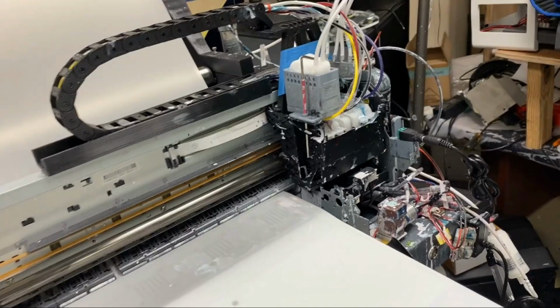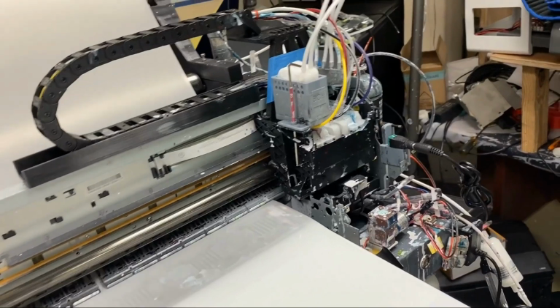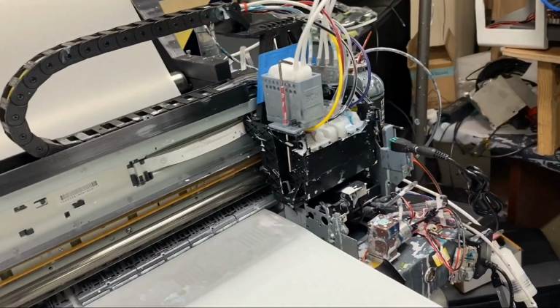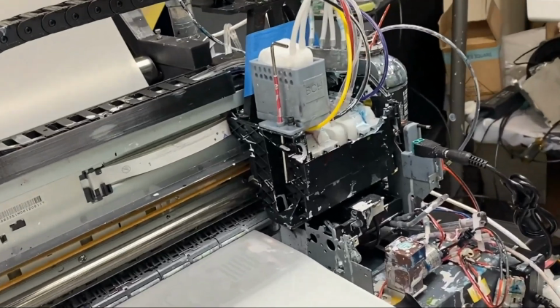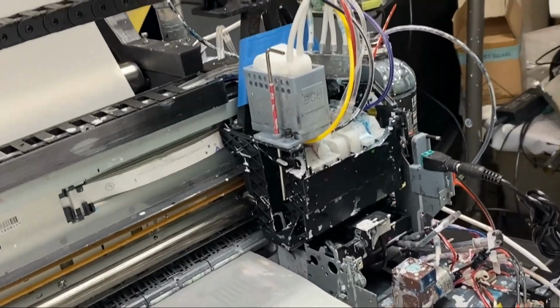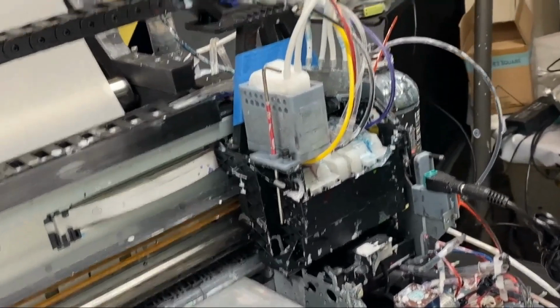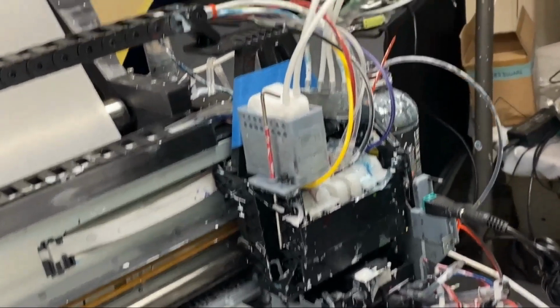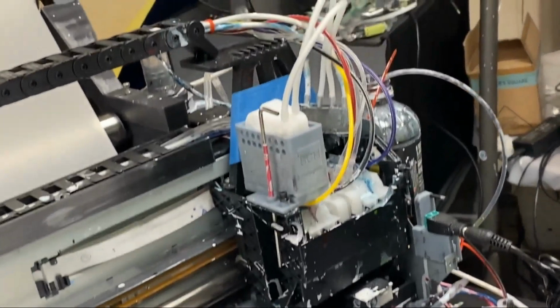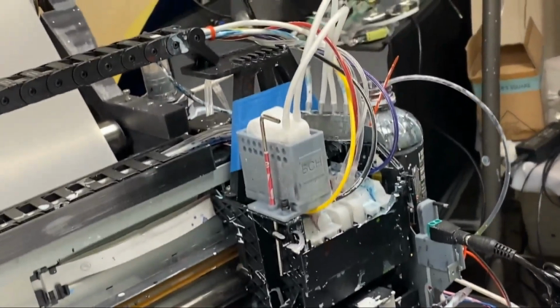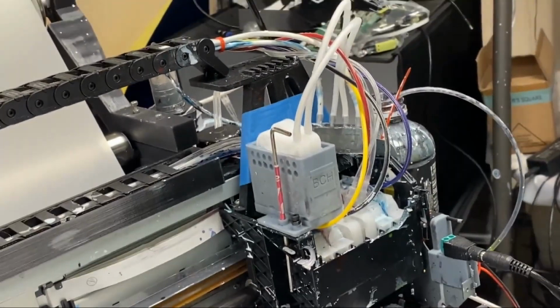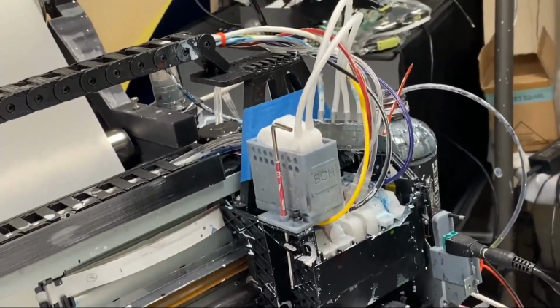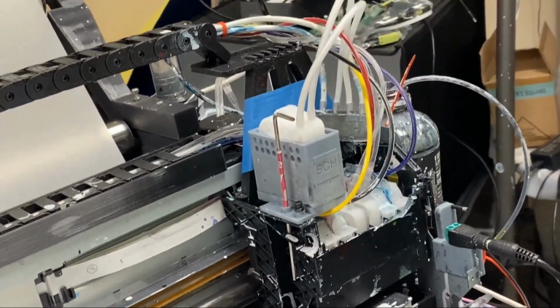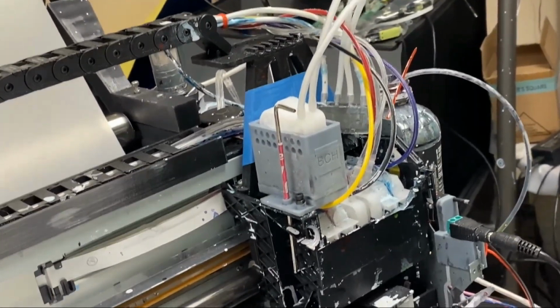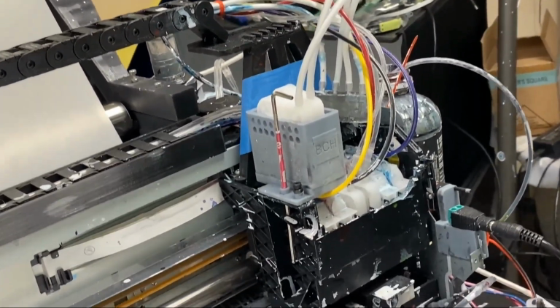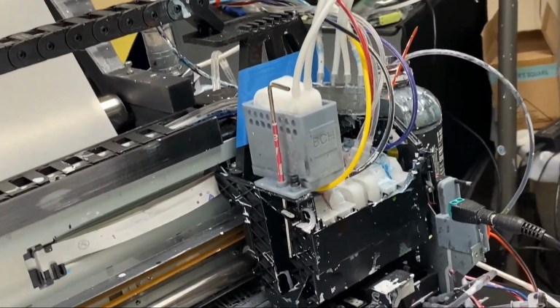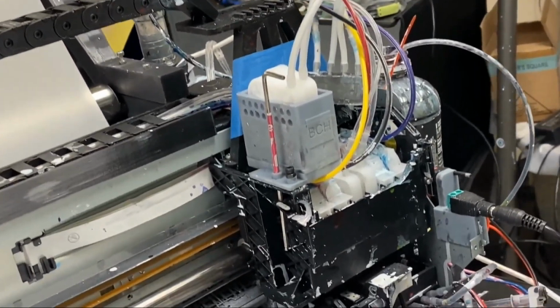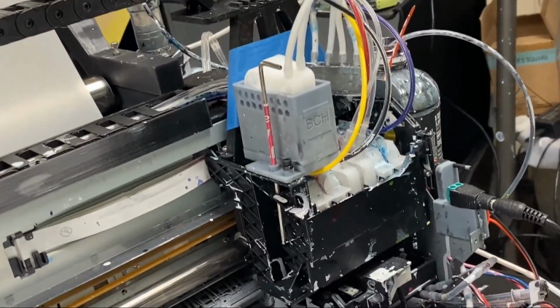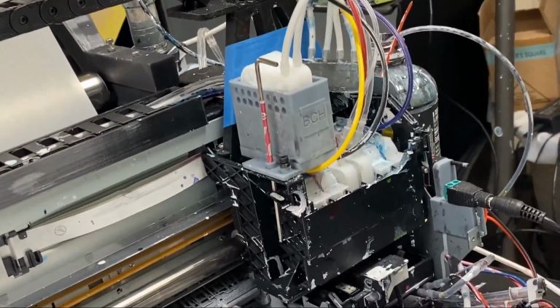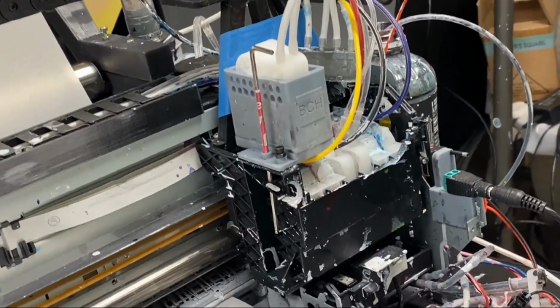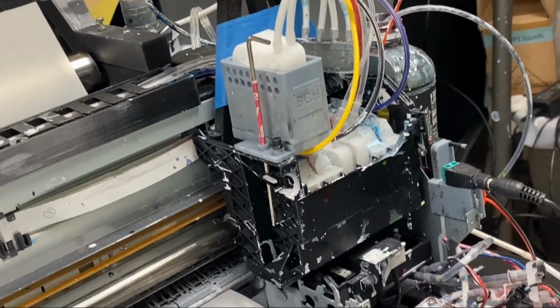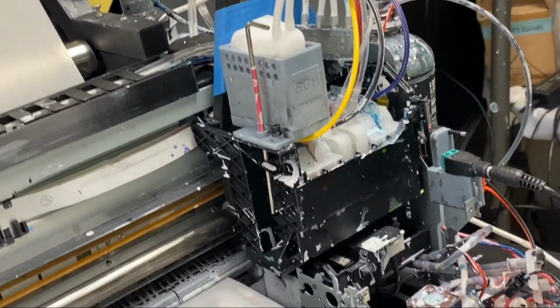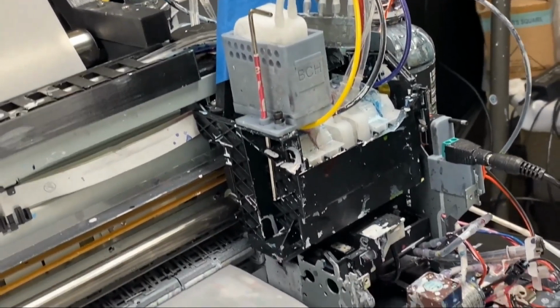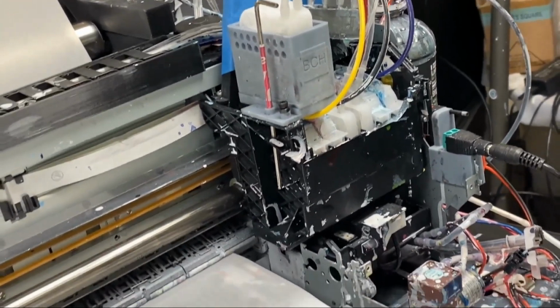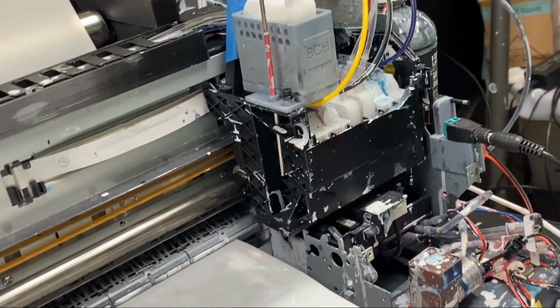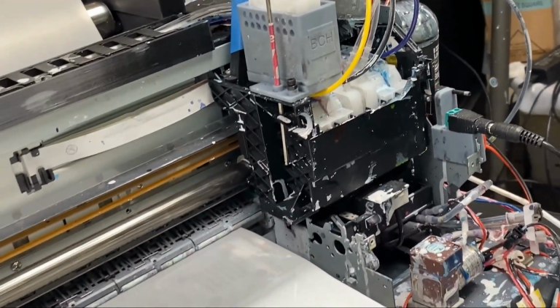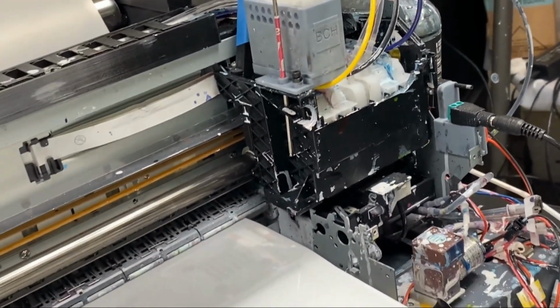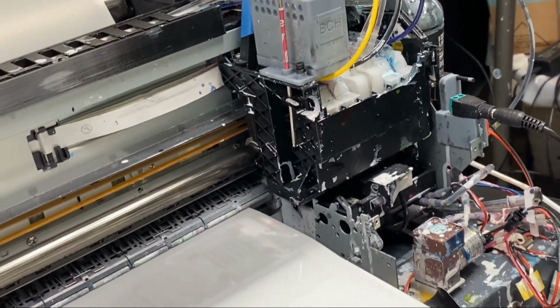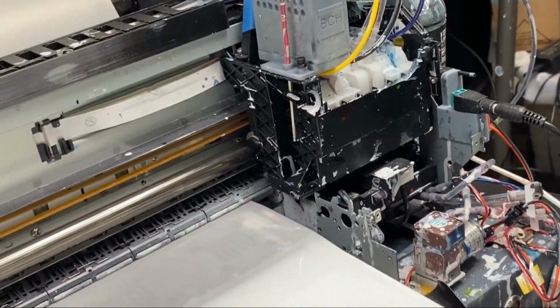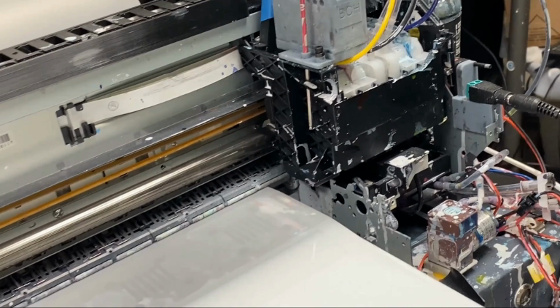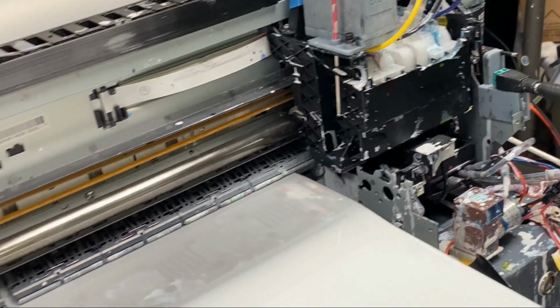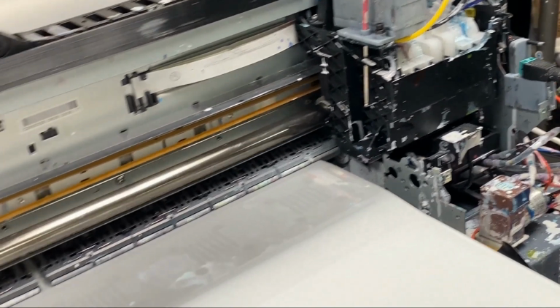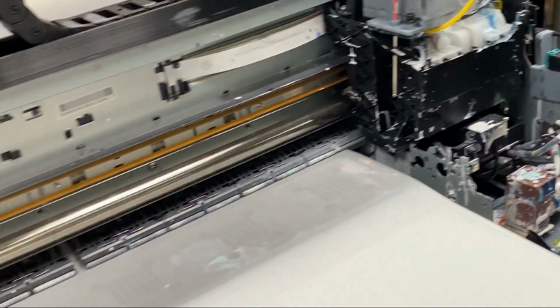Hey guys, it's Kevin. I'm going to do a 14-day proof for my DTIF modification.